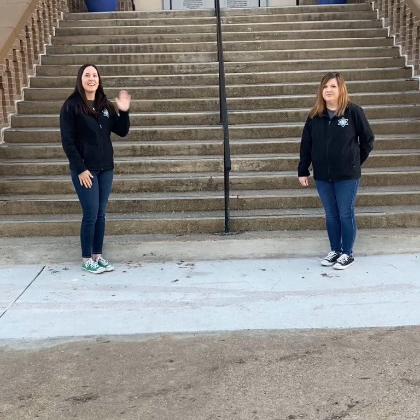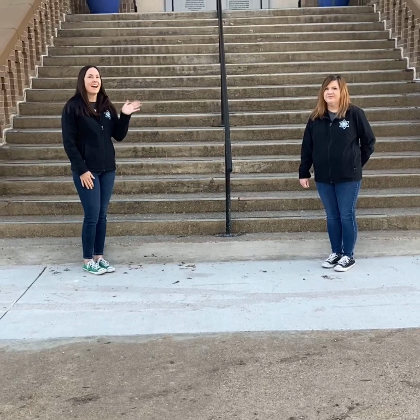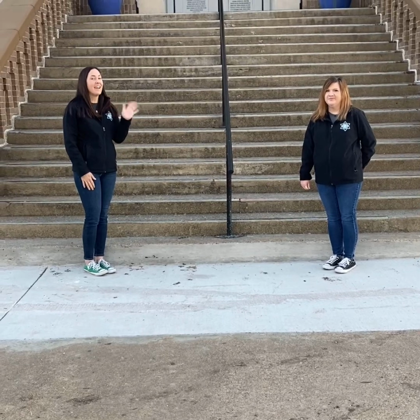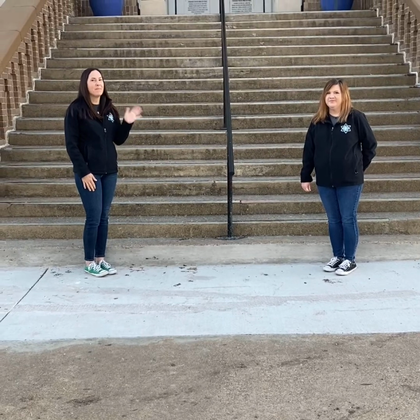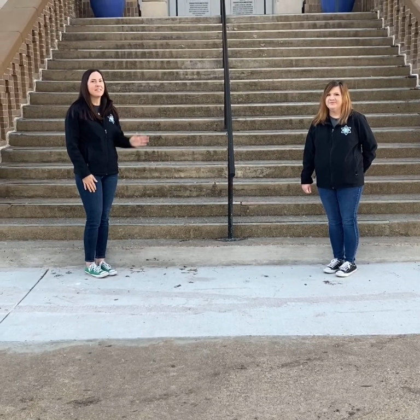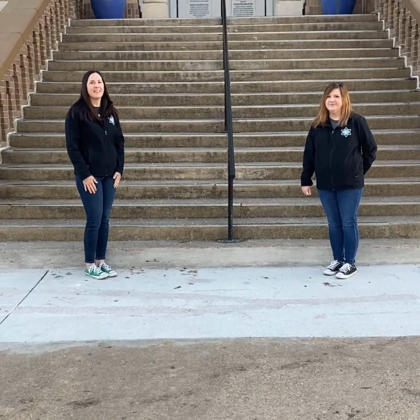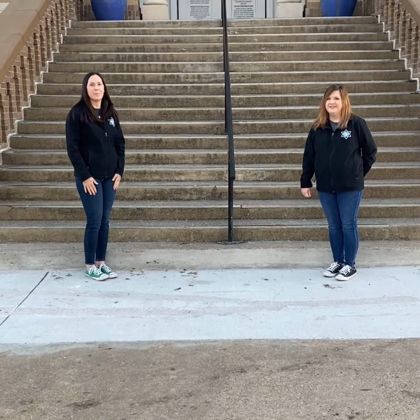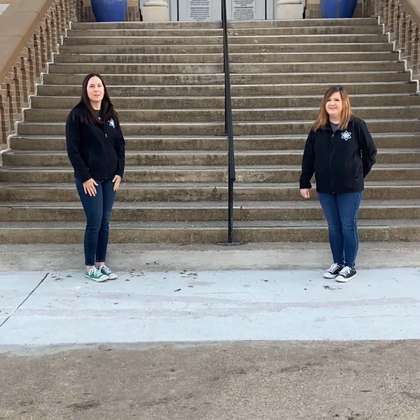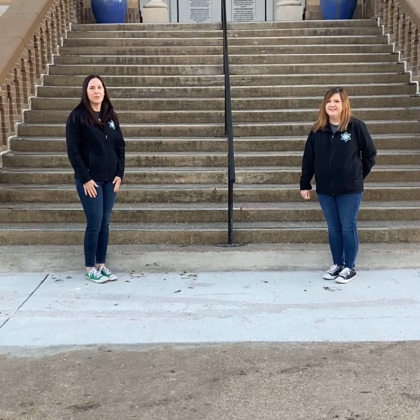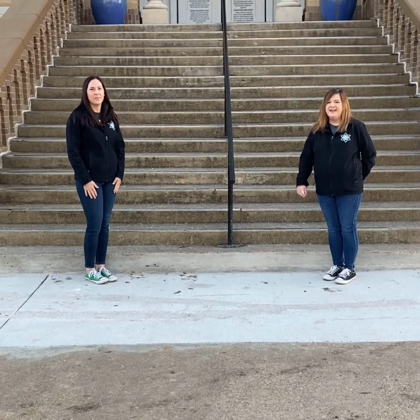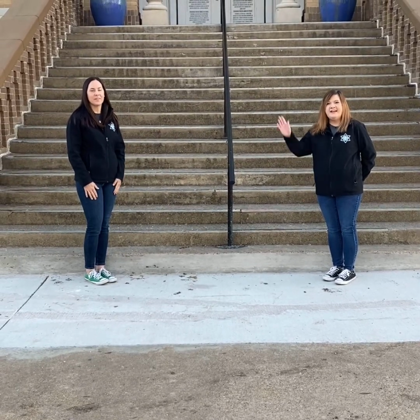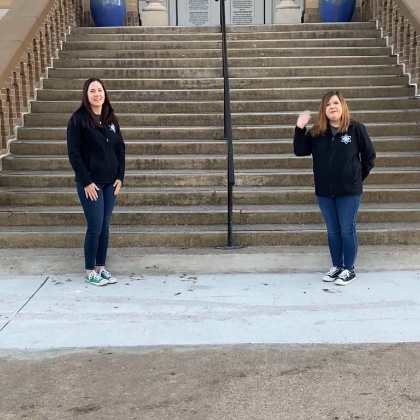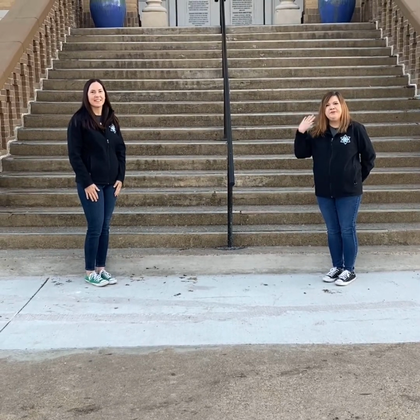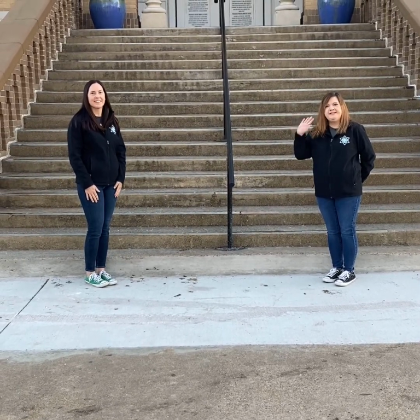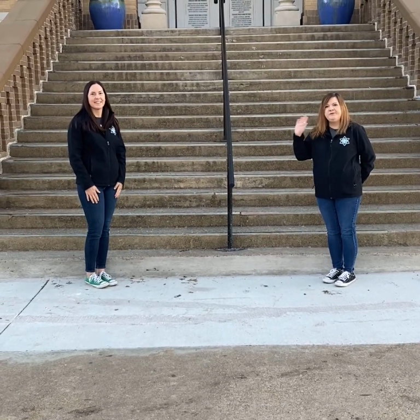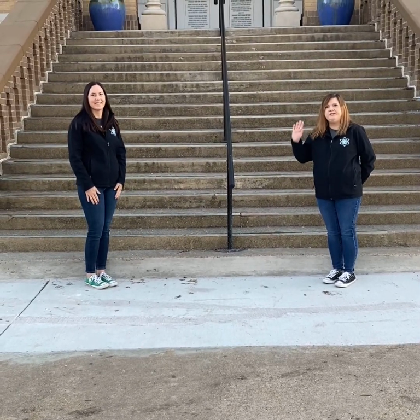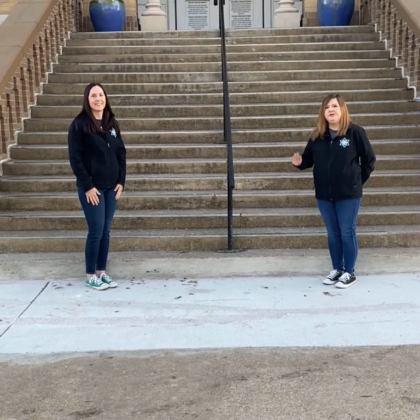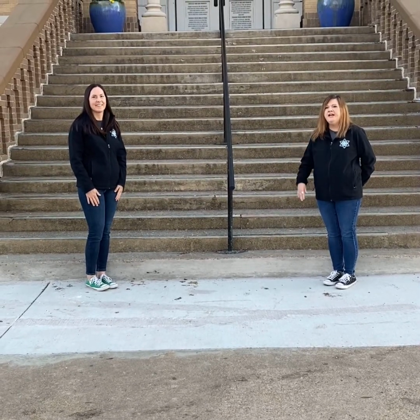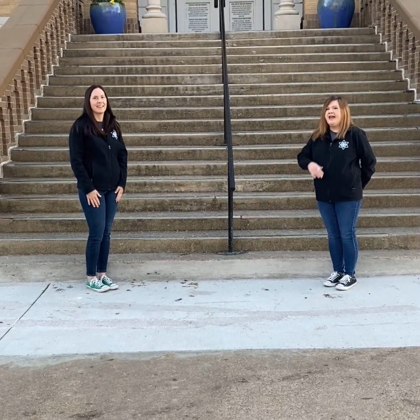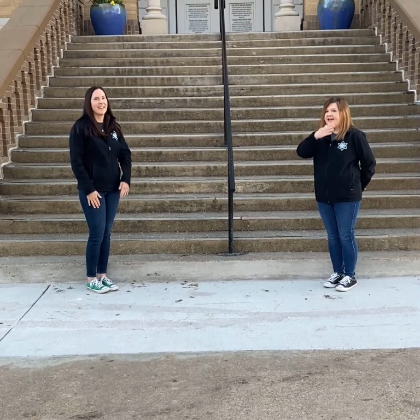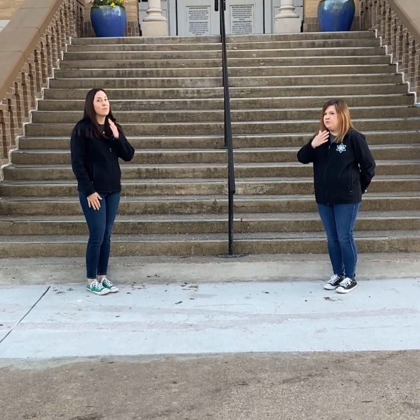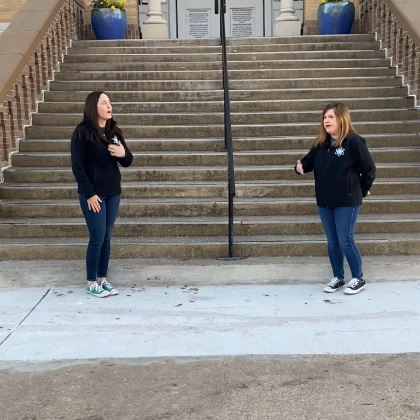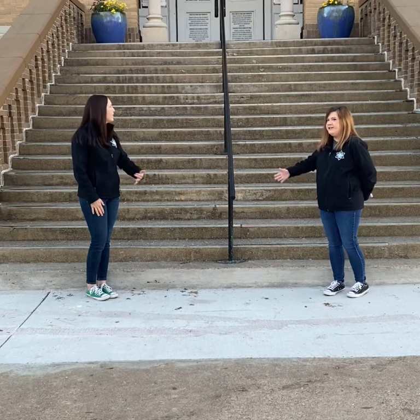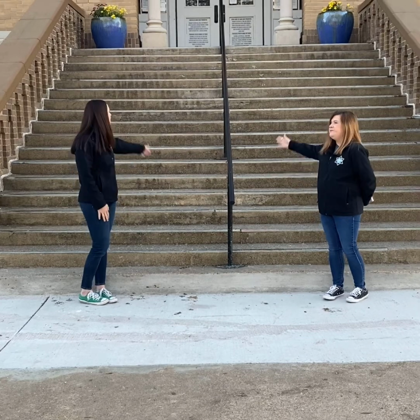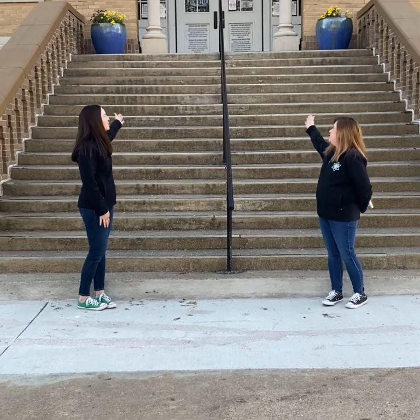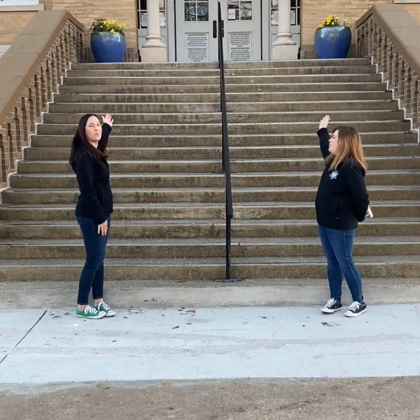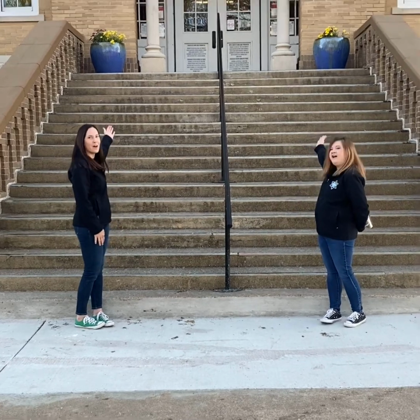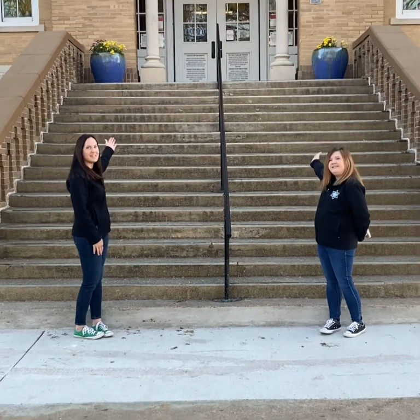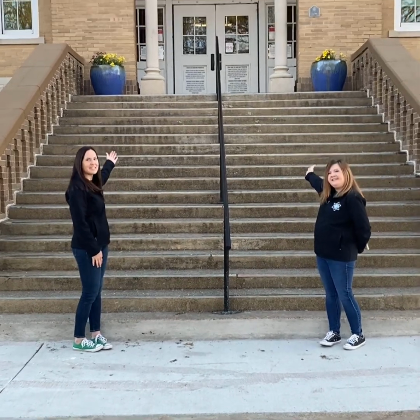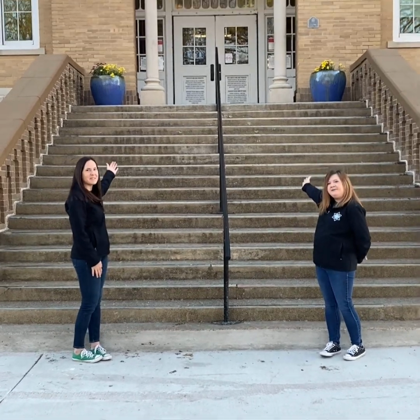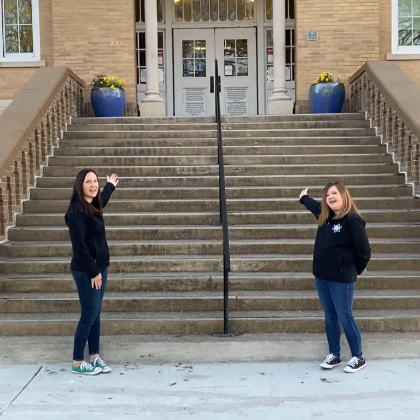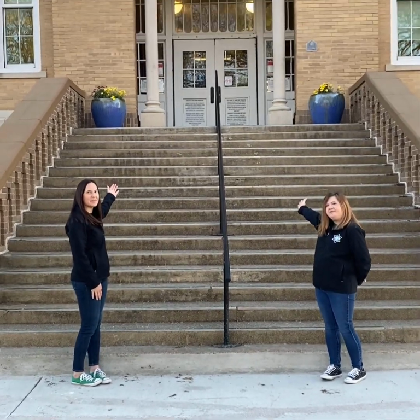Hi, I'm Ms. Aukye, the principal, and I'm Ms. Pope, the assistant principal, and welcome to Weillman Student Academy.